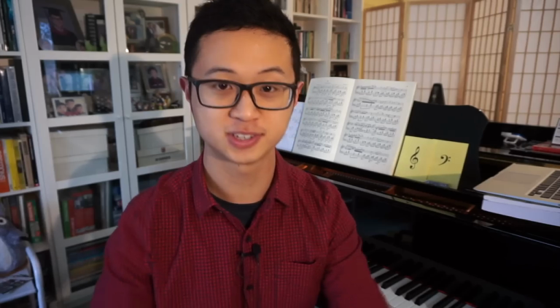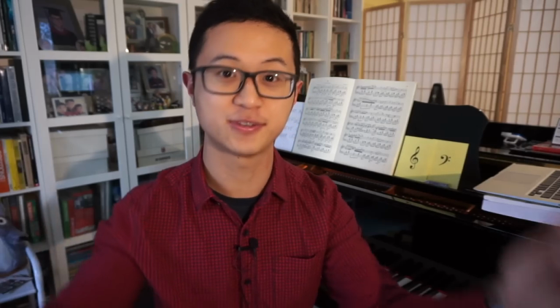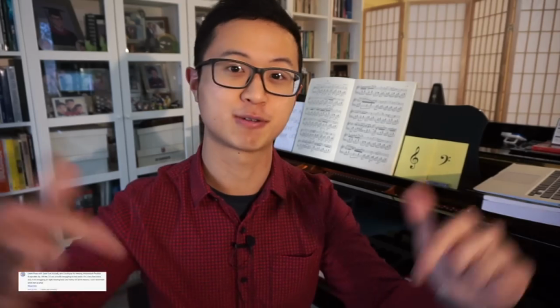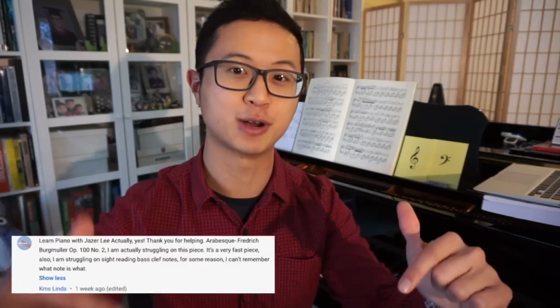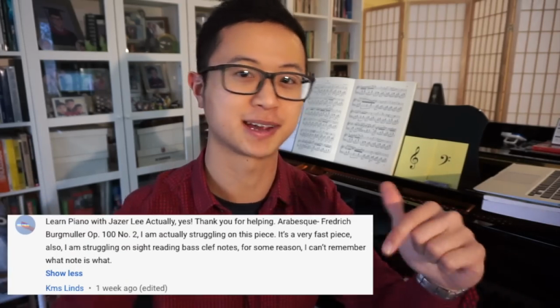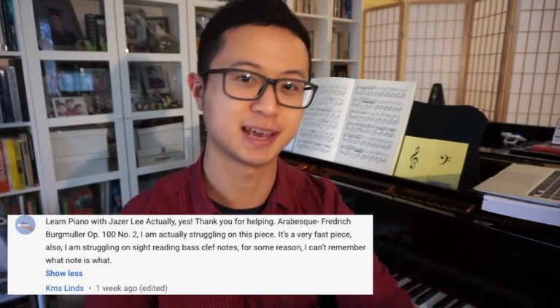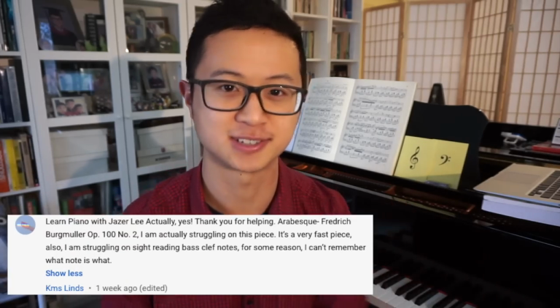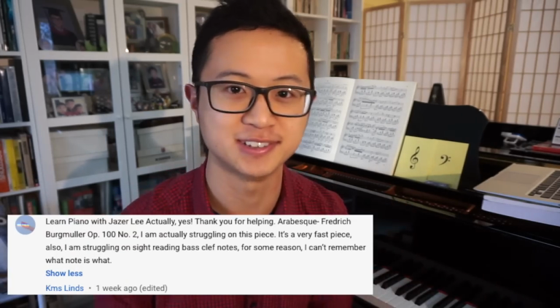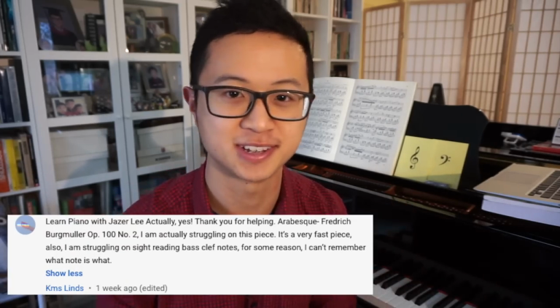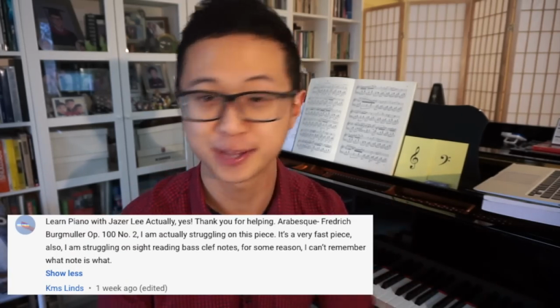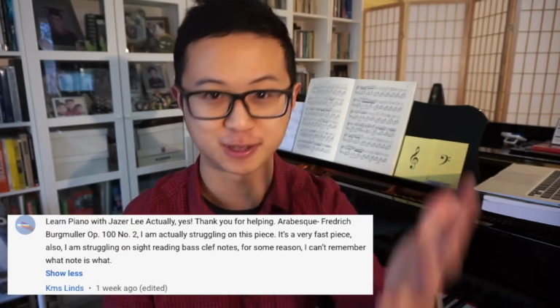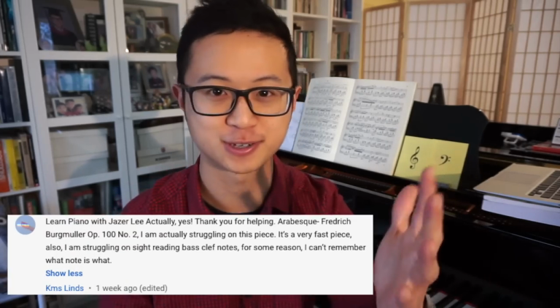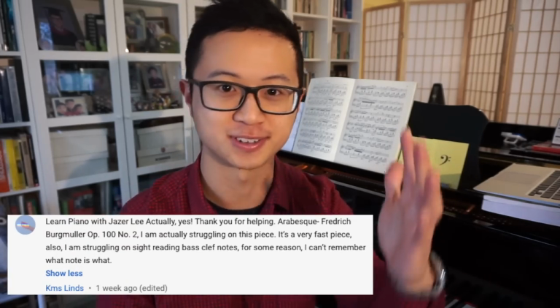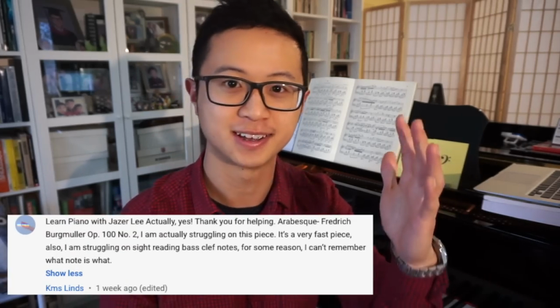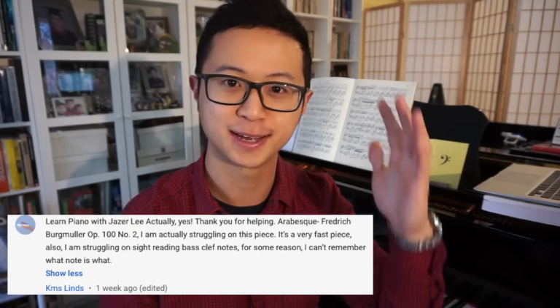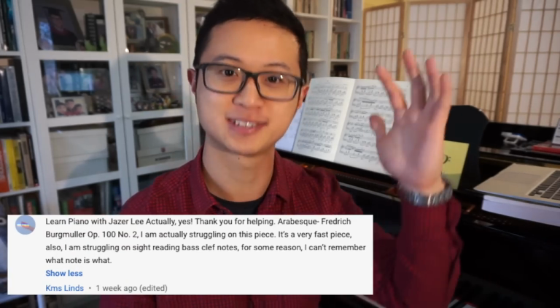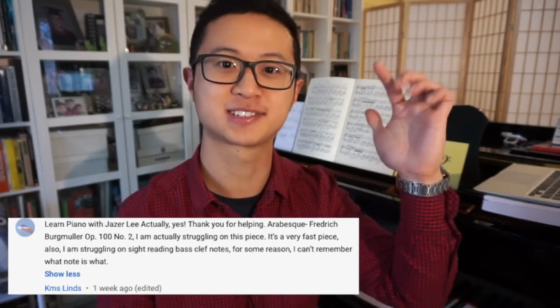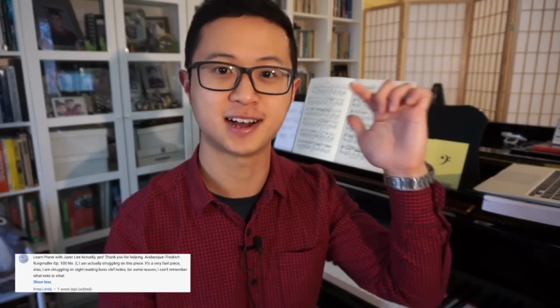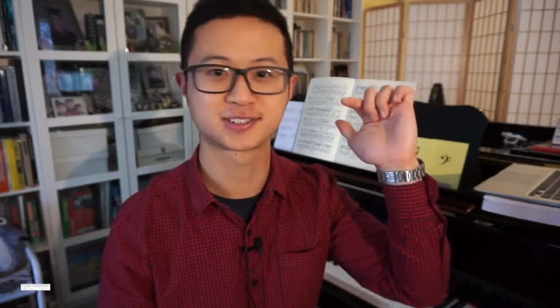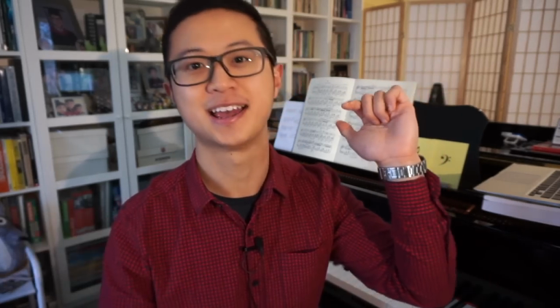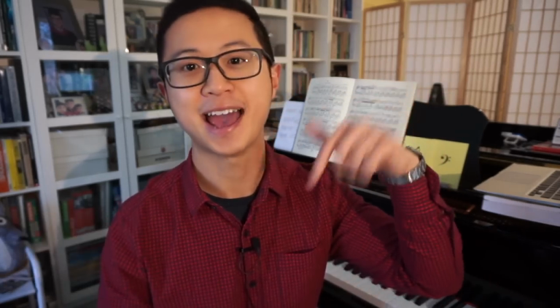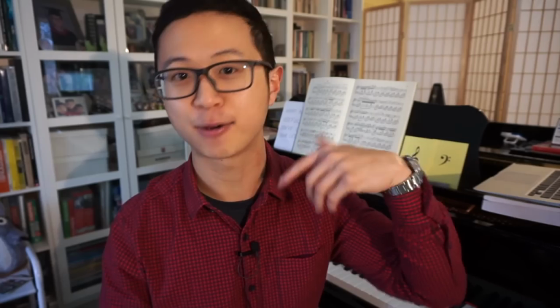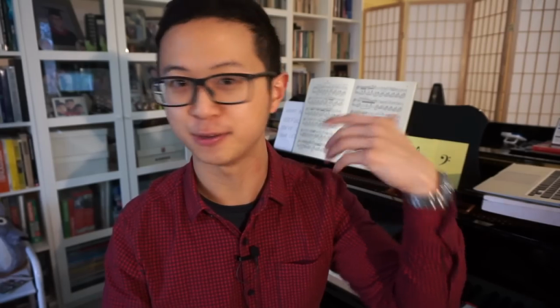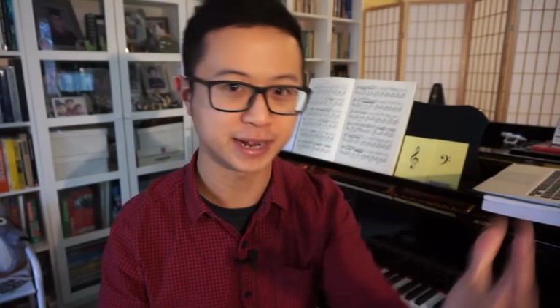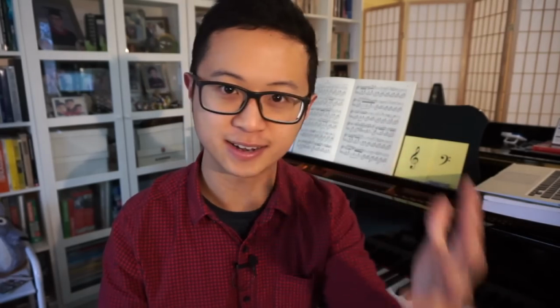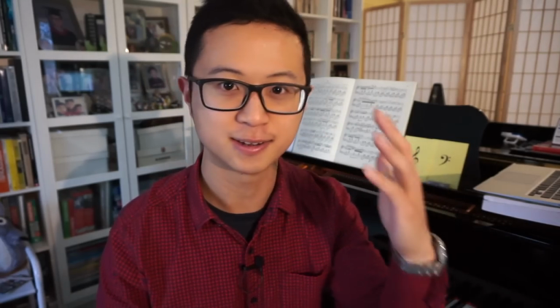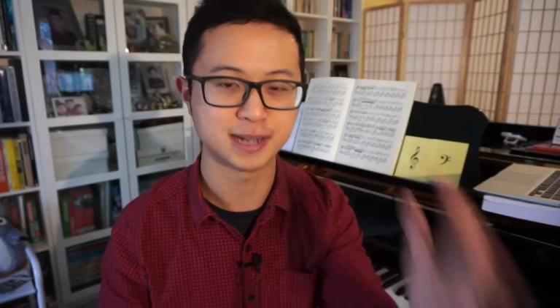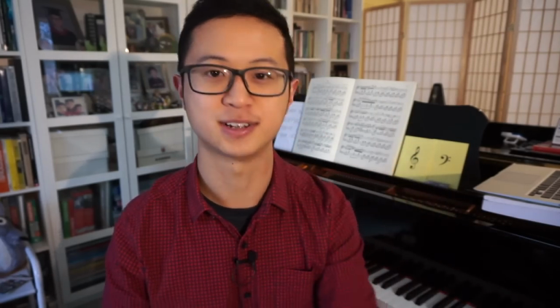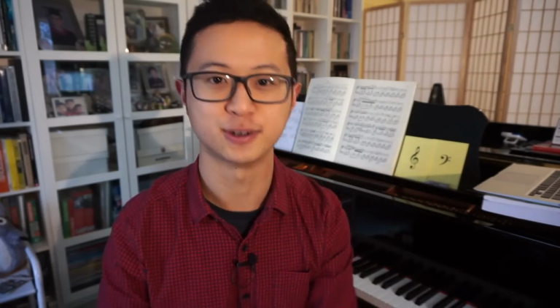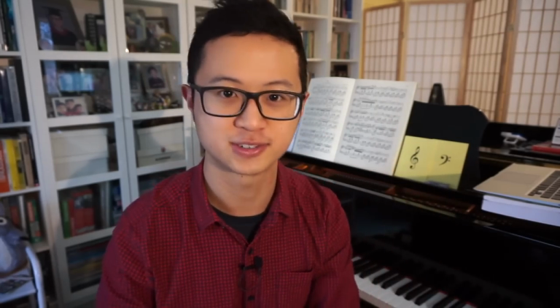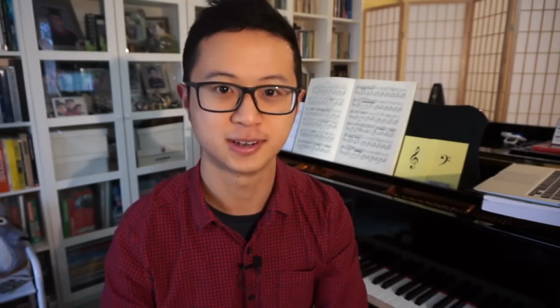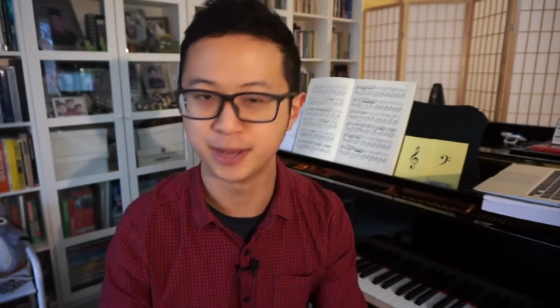This is a video request by KMS Linsk. Thank you for the question. KMS Linsk asks: how can you read bass clef notes better?